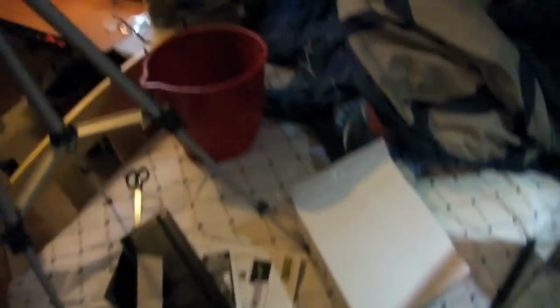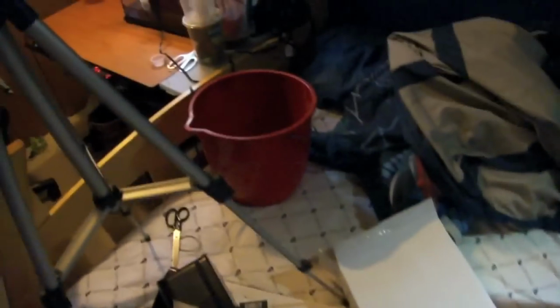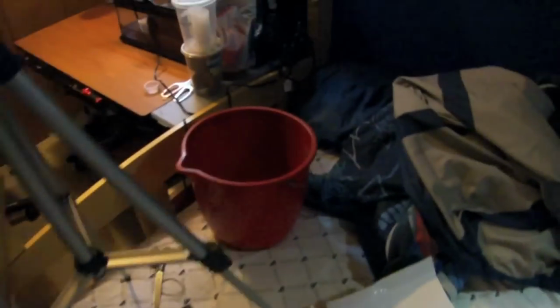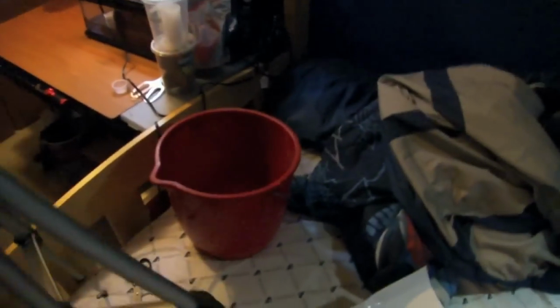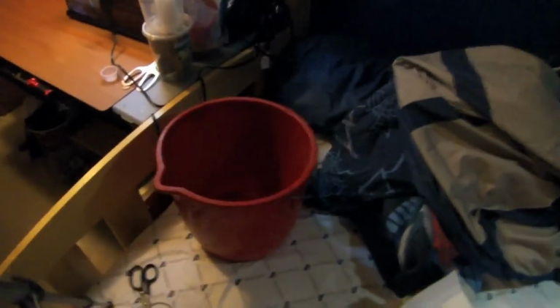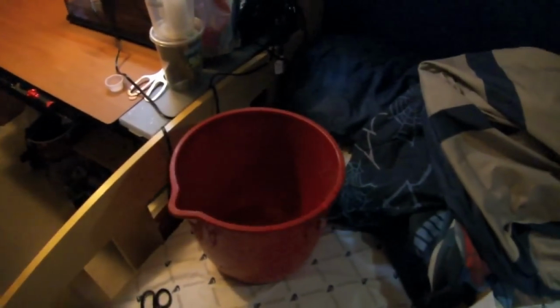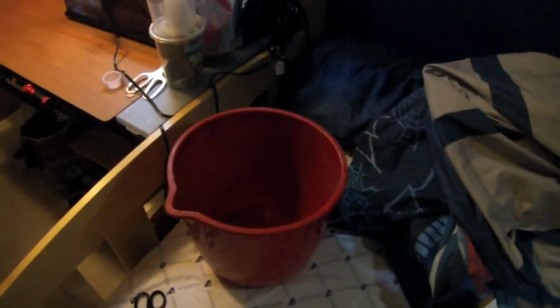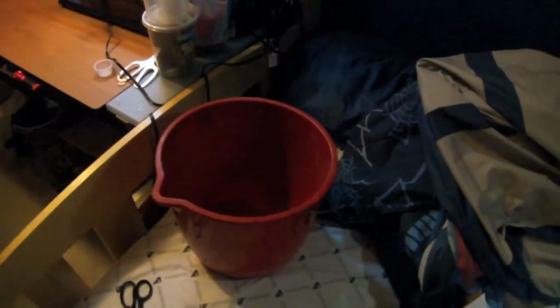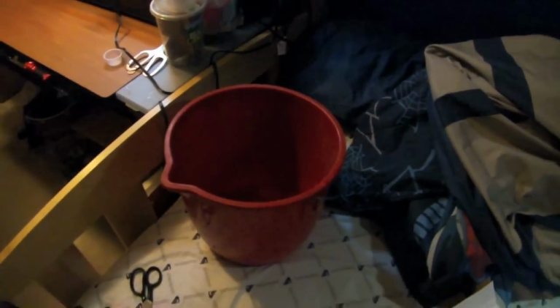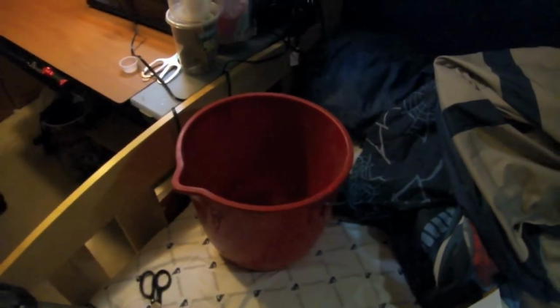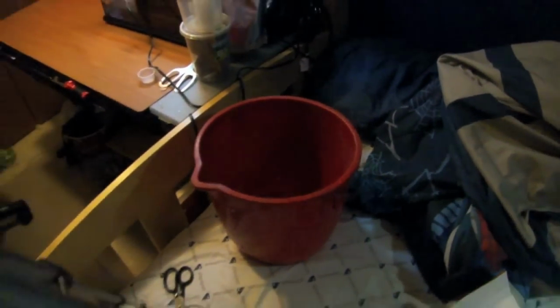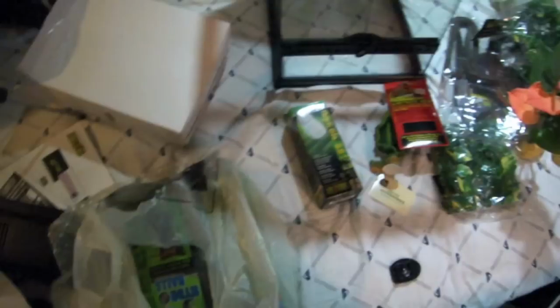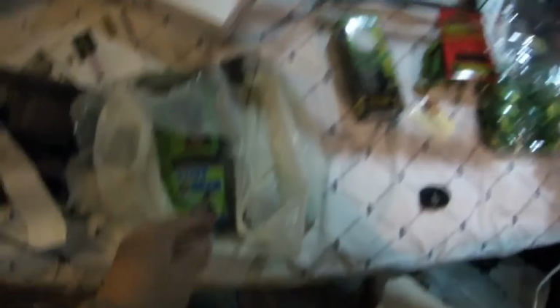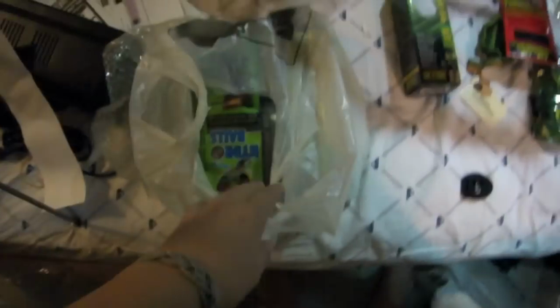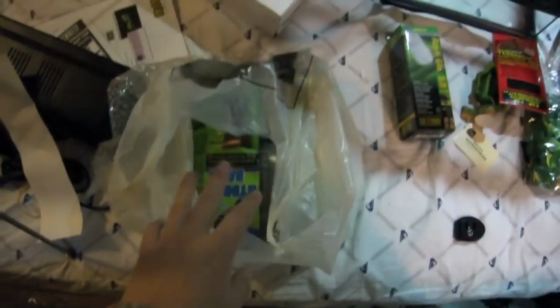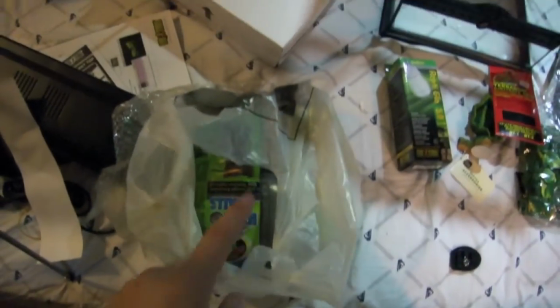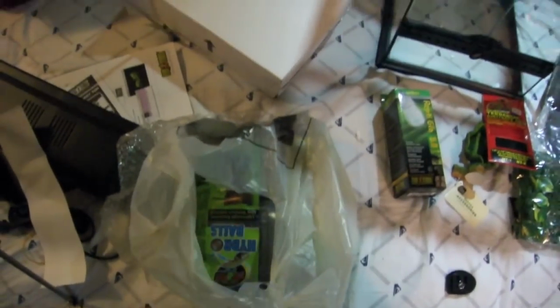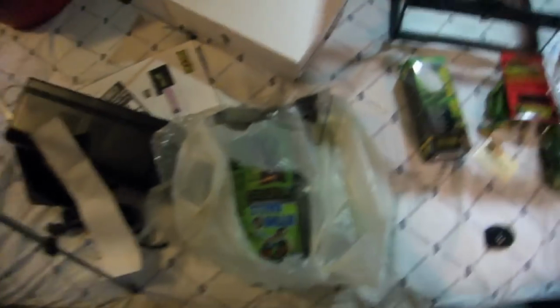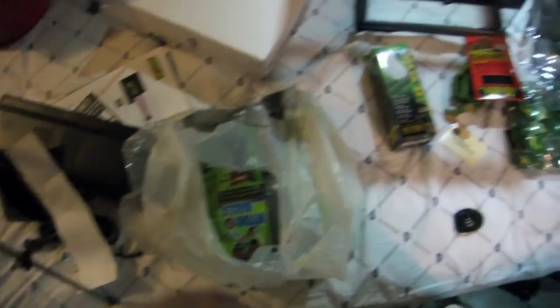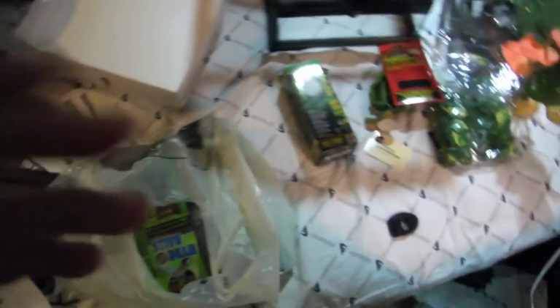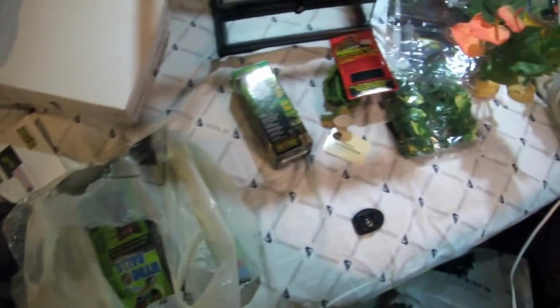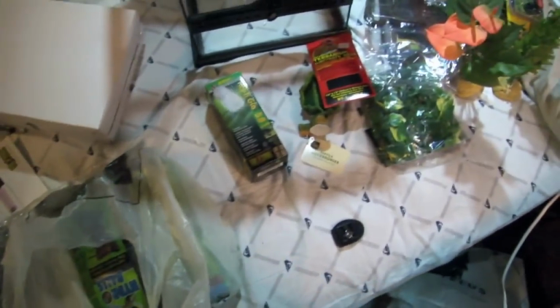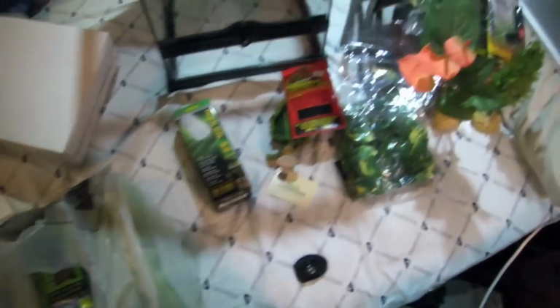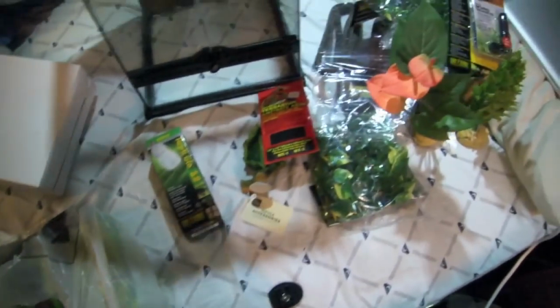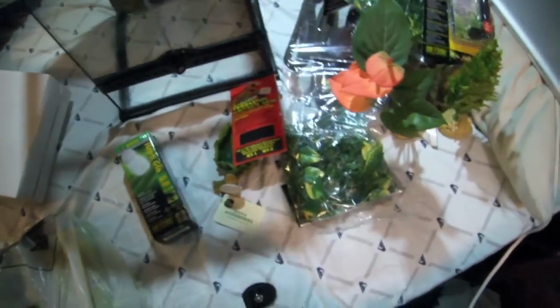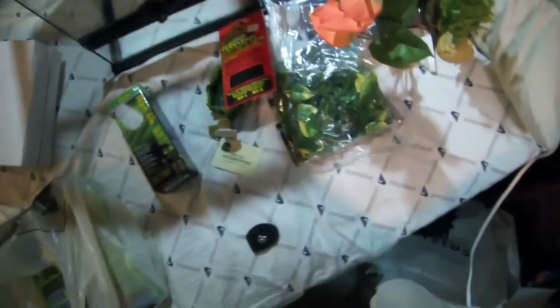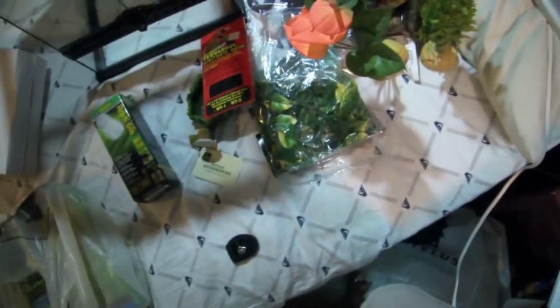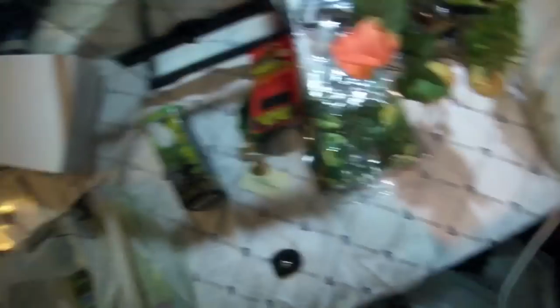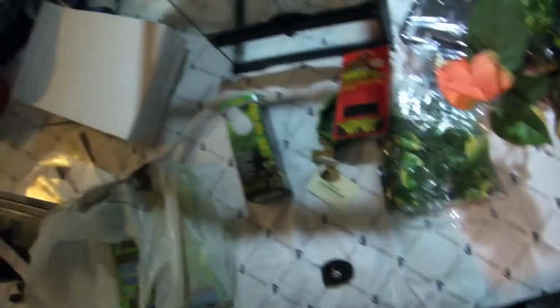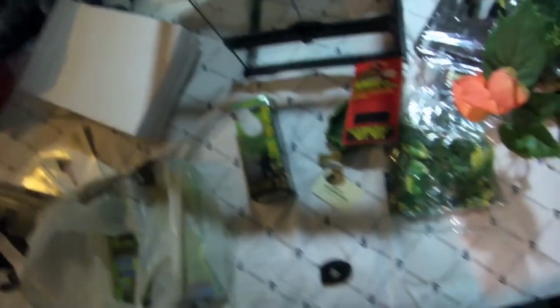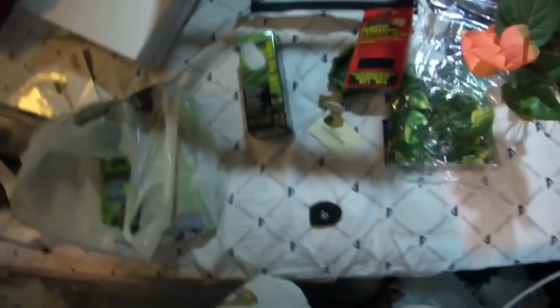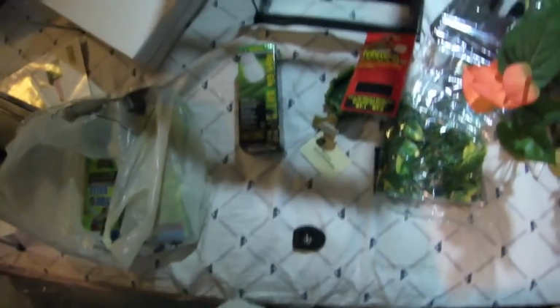I just put the hydro balls in and ran them through water a bunch of times, because they're covered in yucky crap.